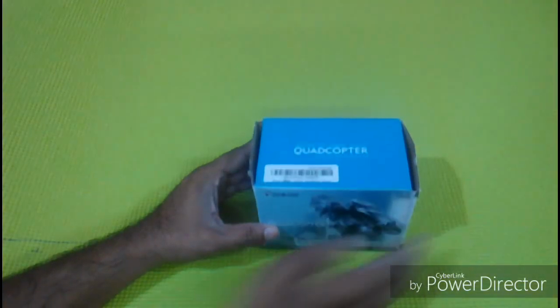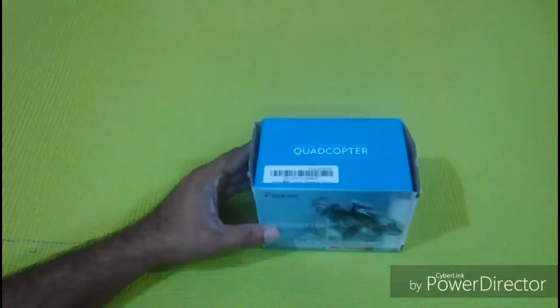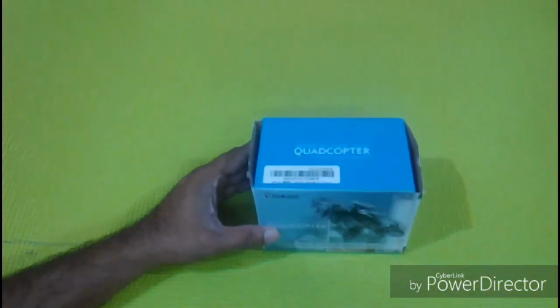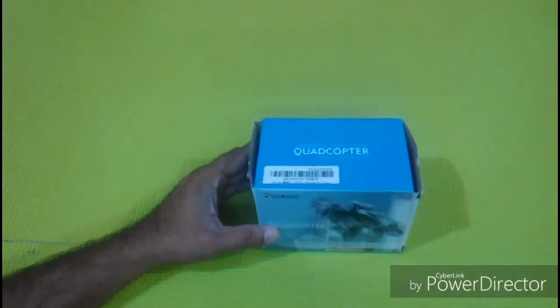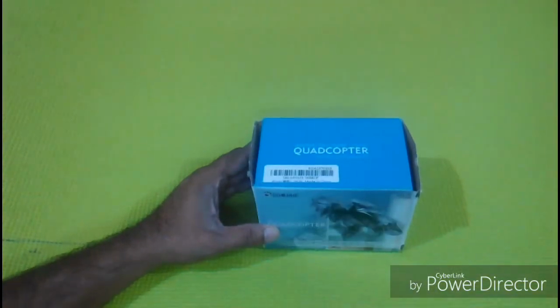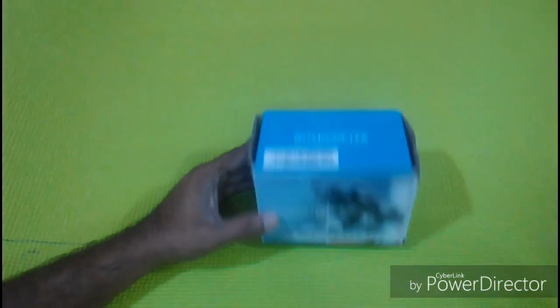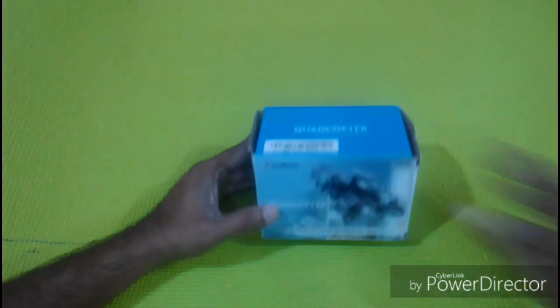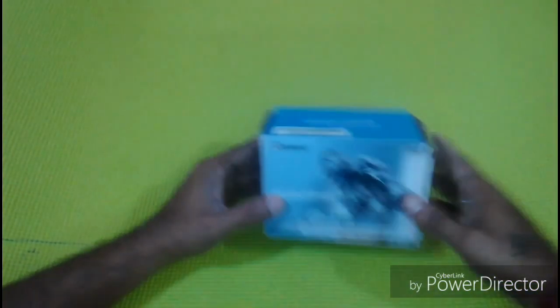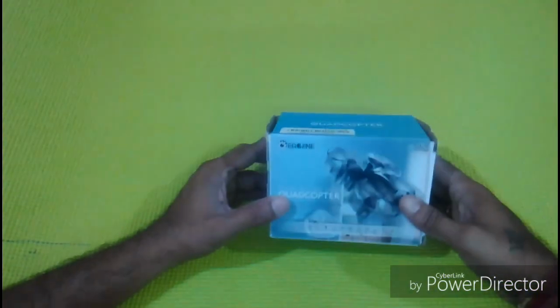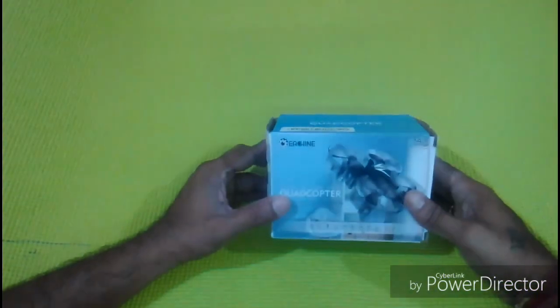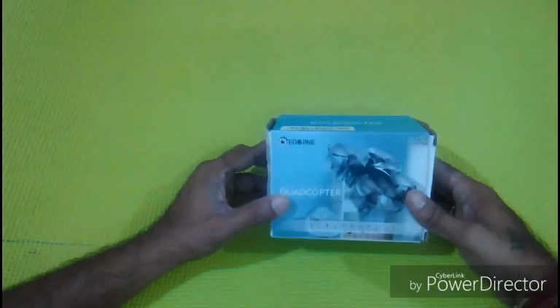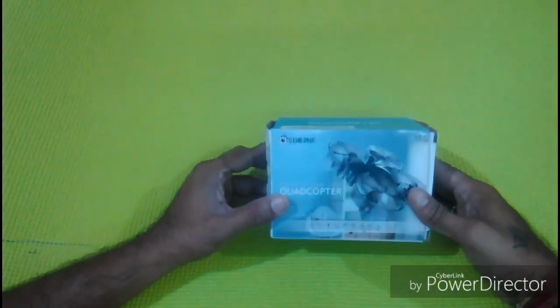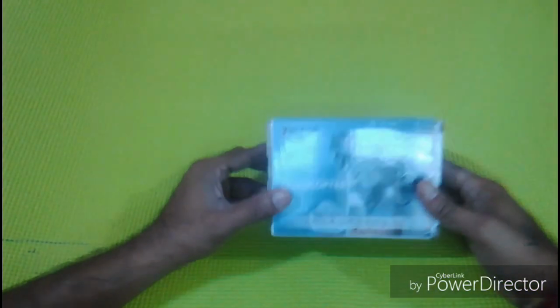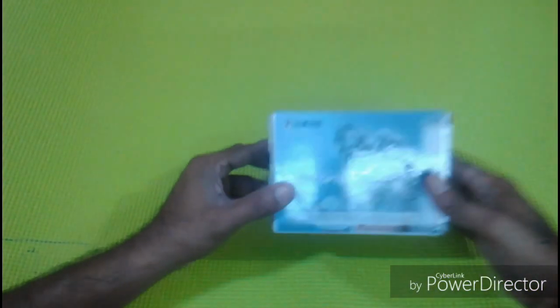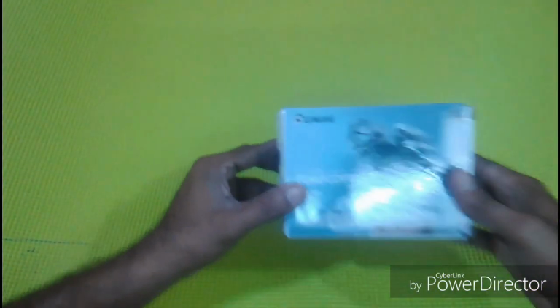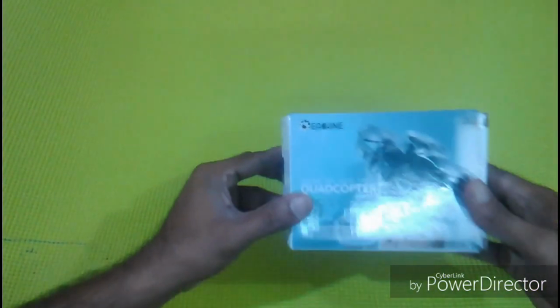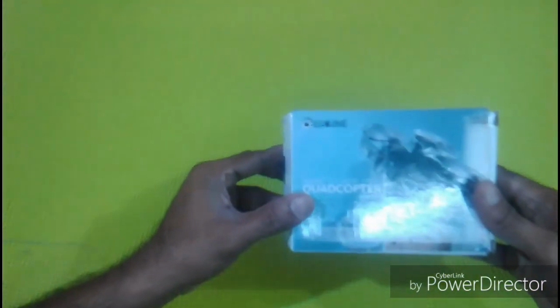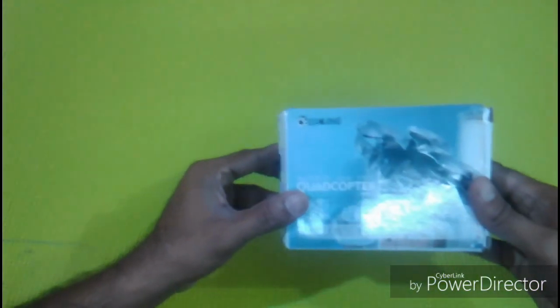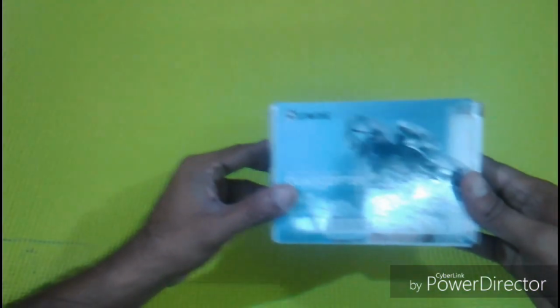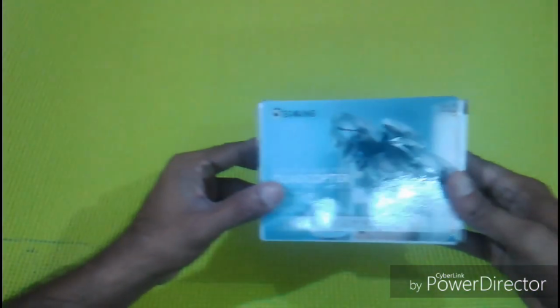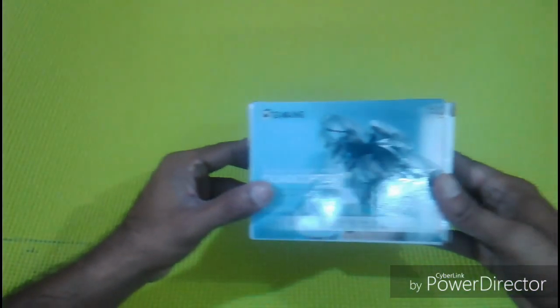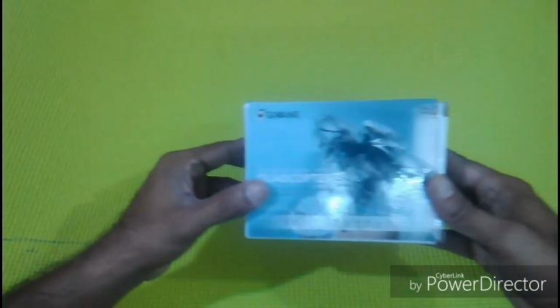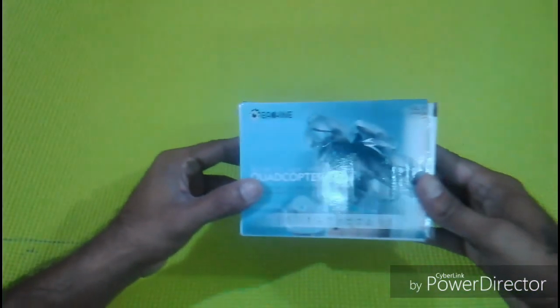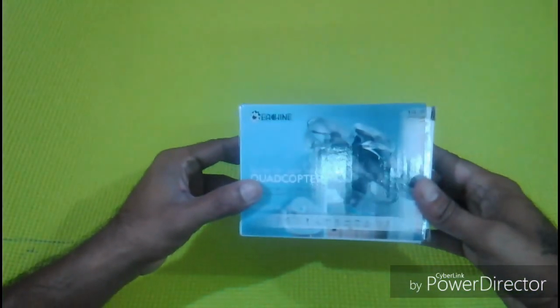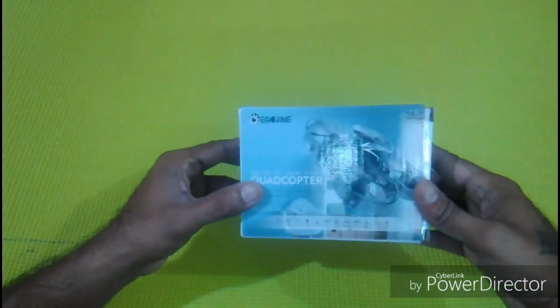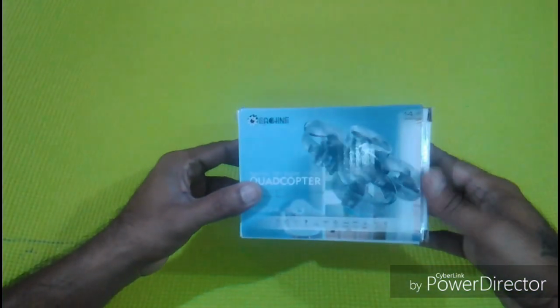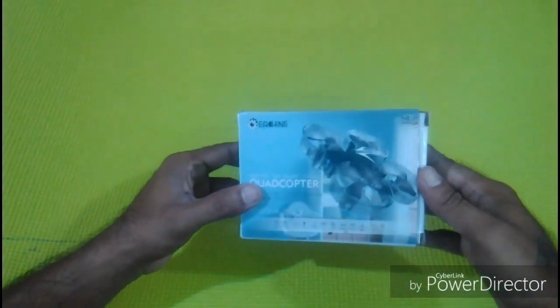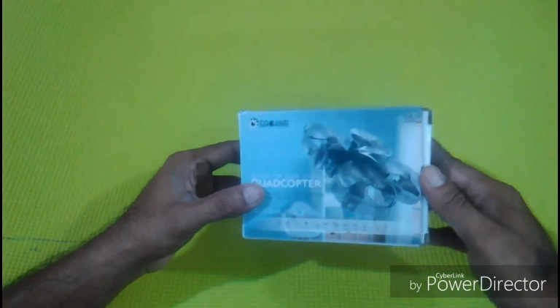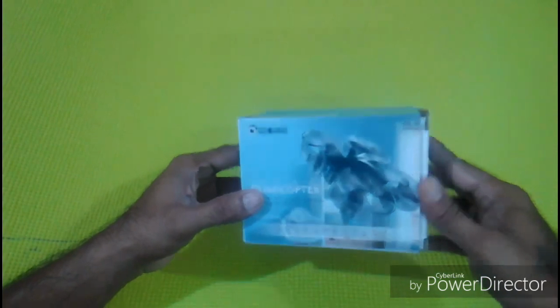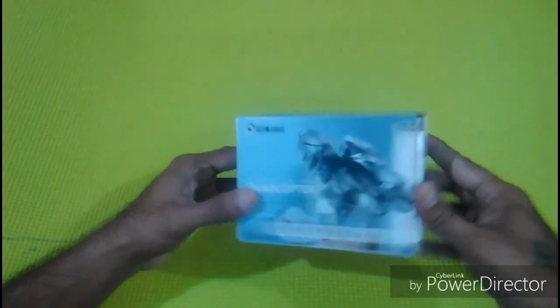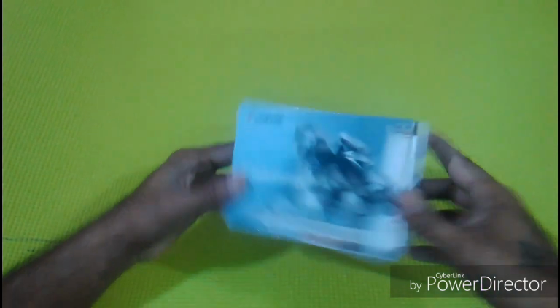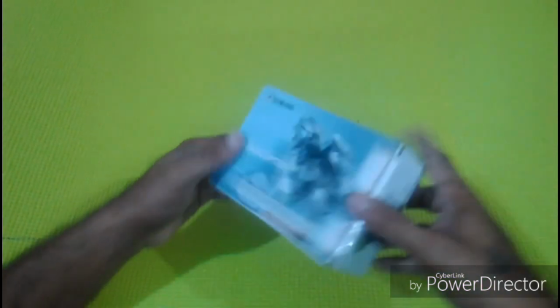Hello friends, welcome to my YouTube channel. Today we are going to unbox a quadcopter.